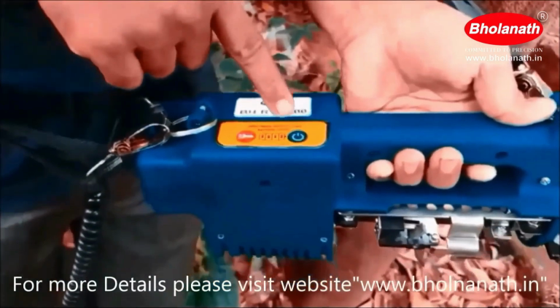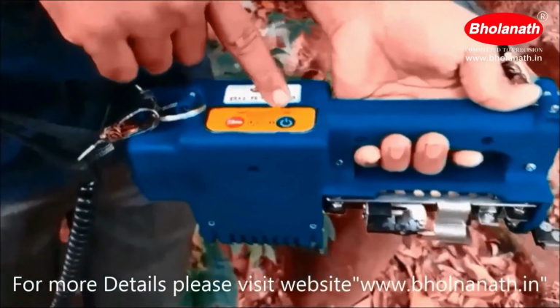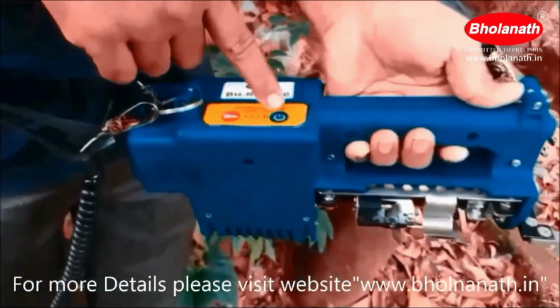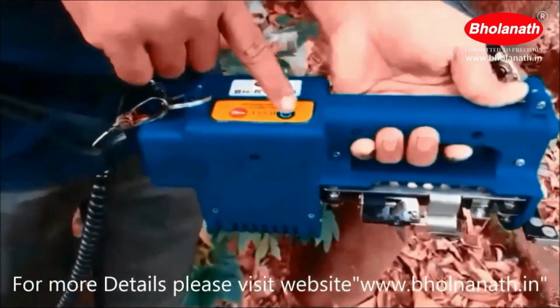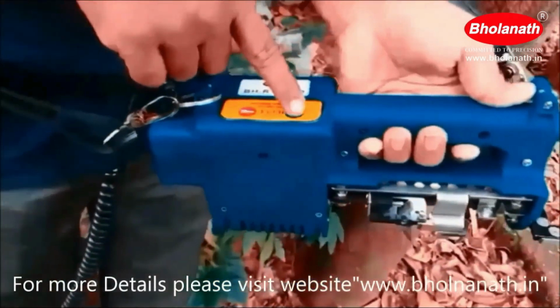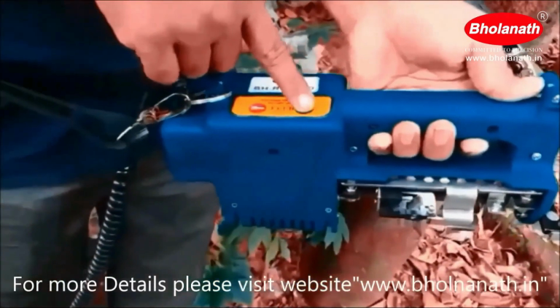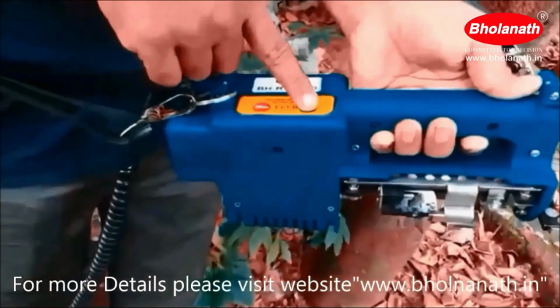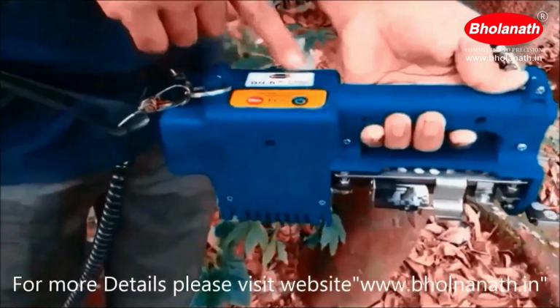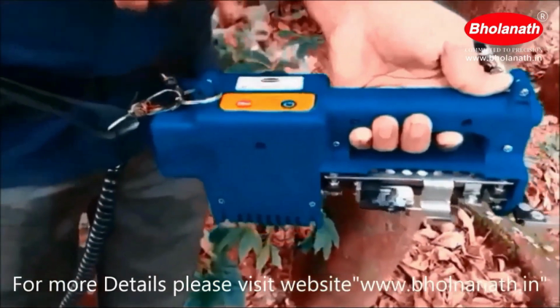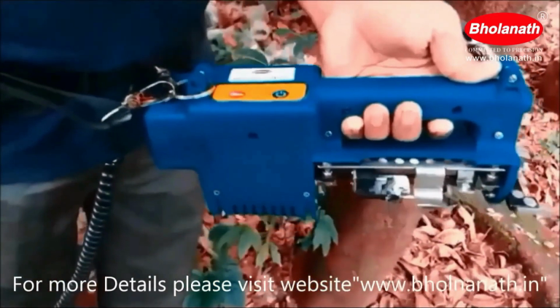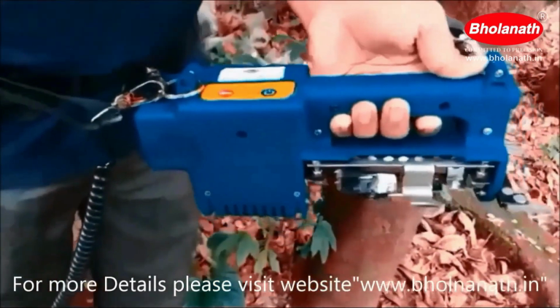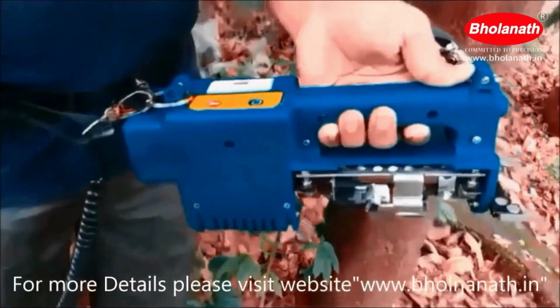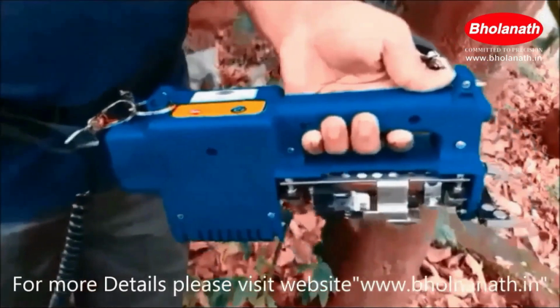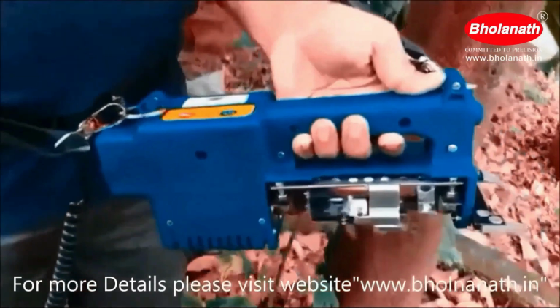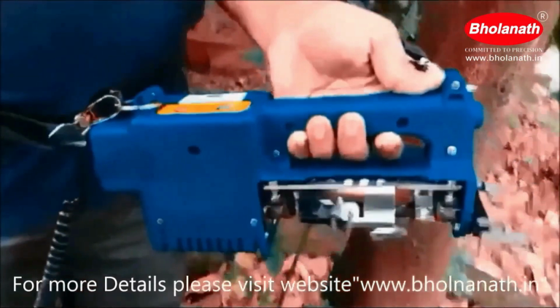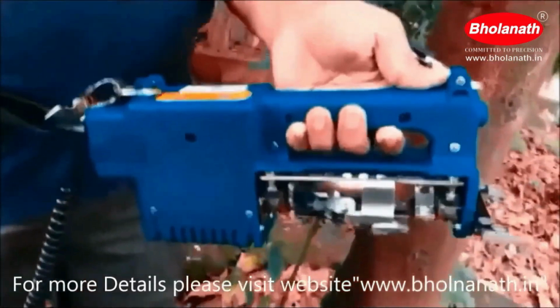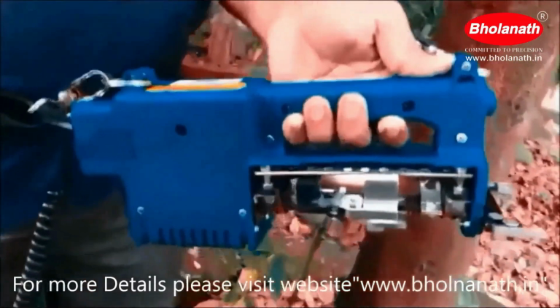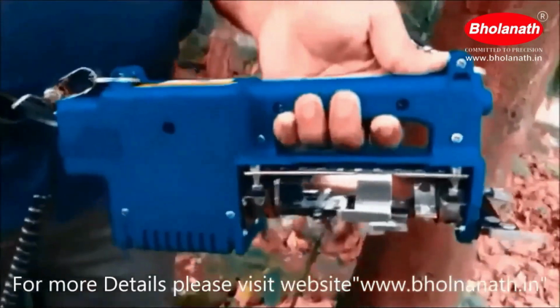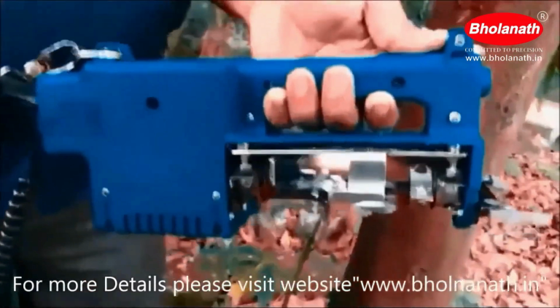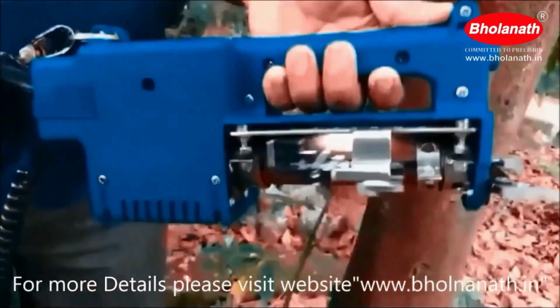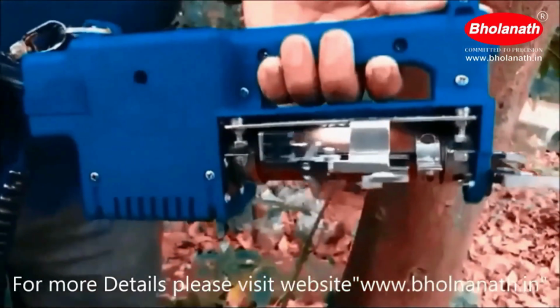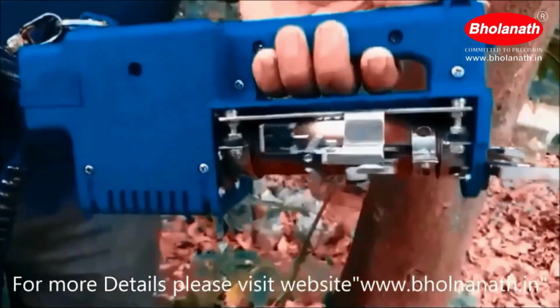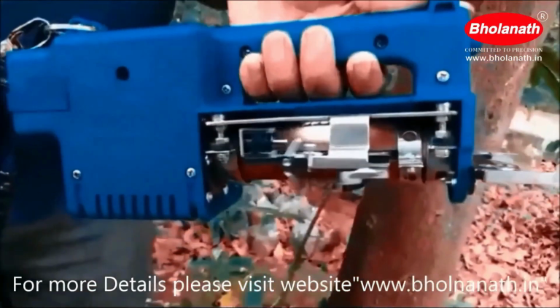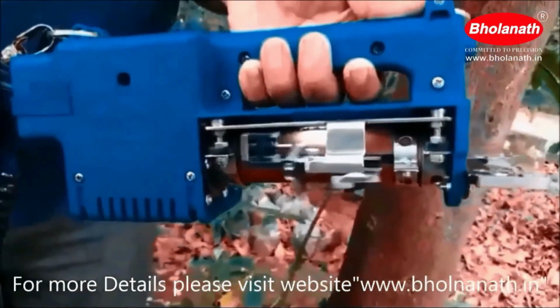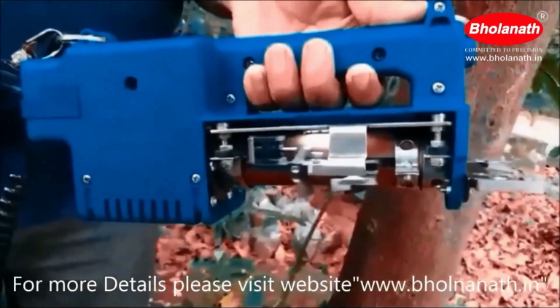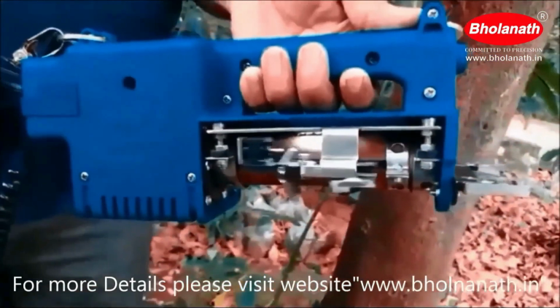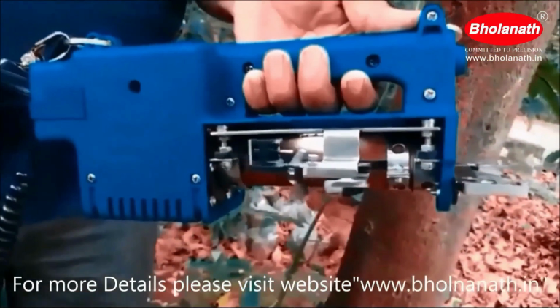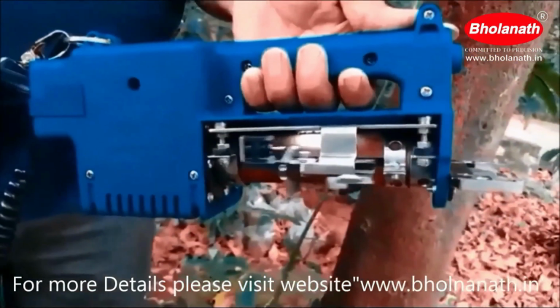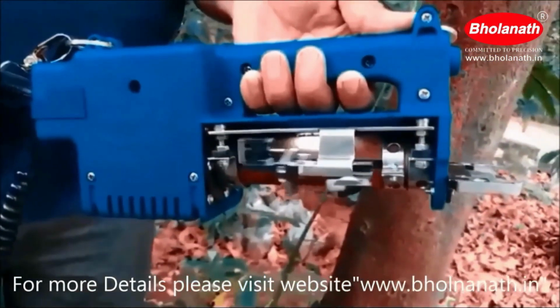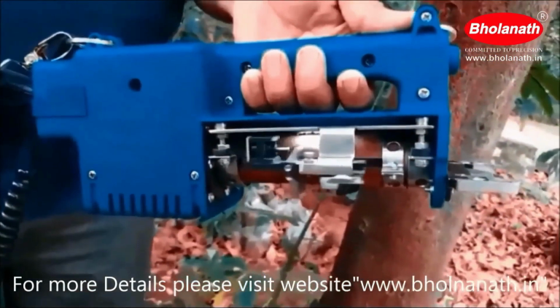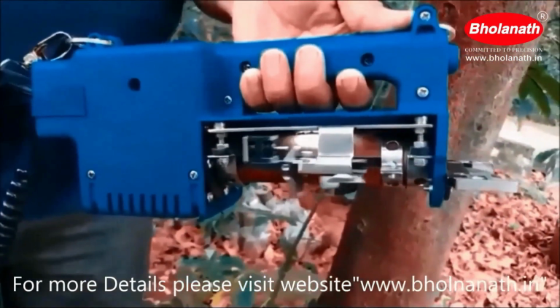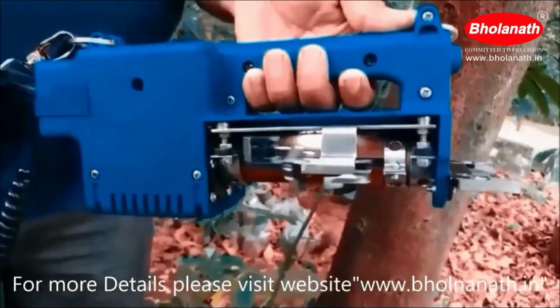This is the on/off button. It is used to switch on or off the rubber tree tapping machine.